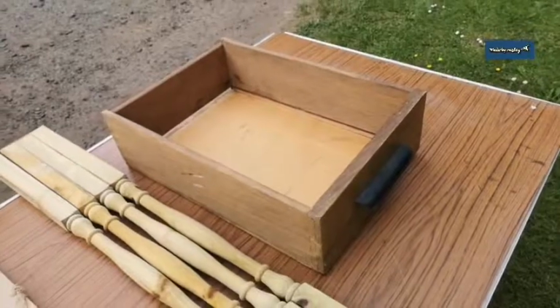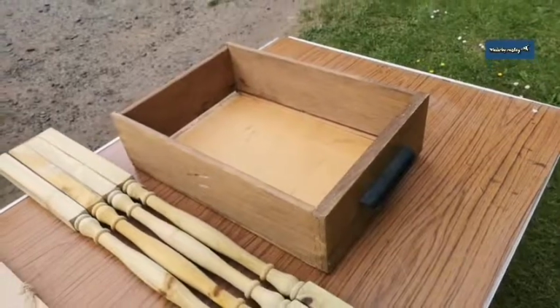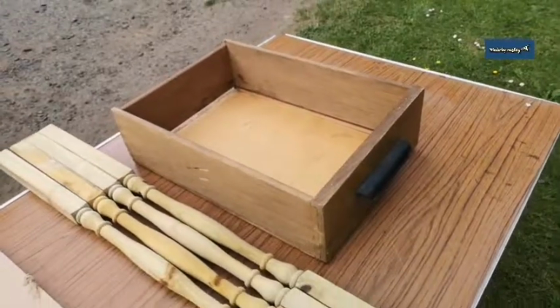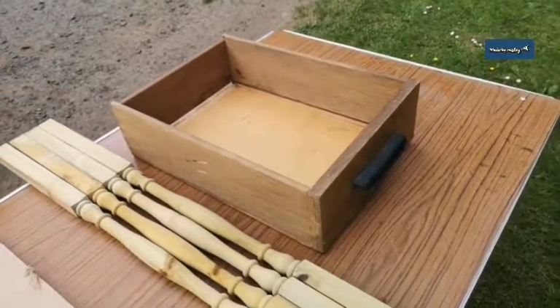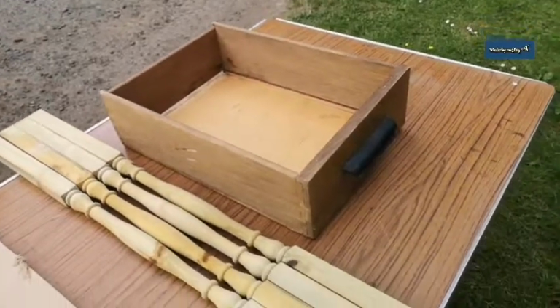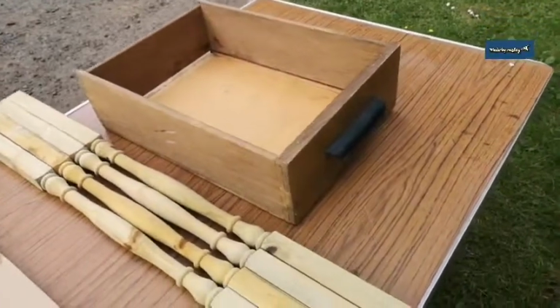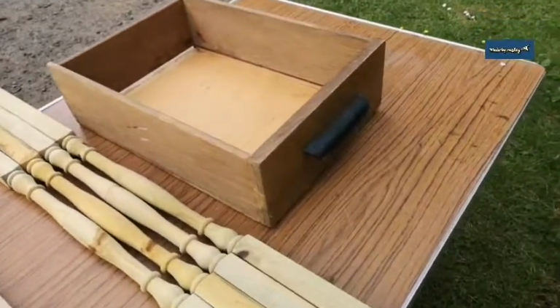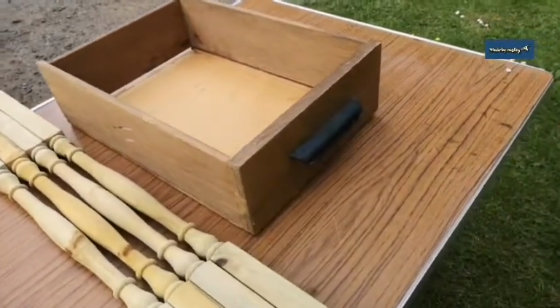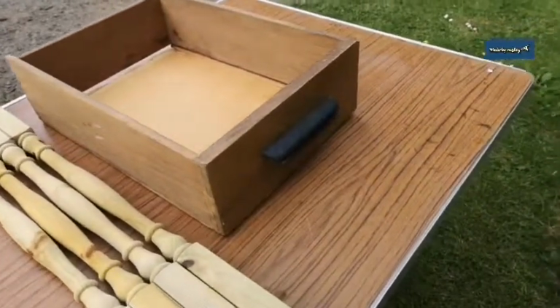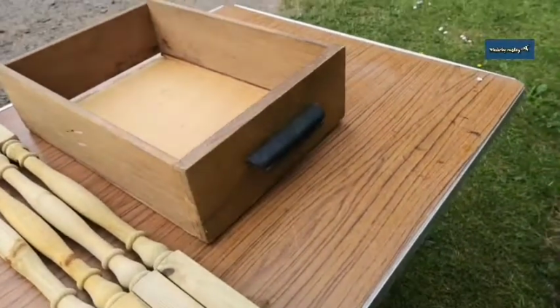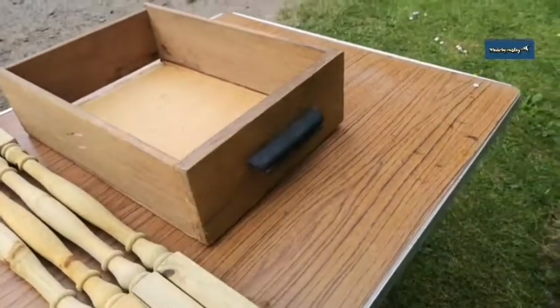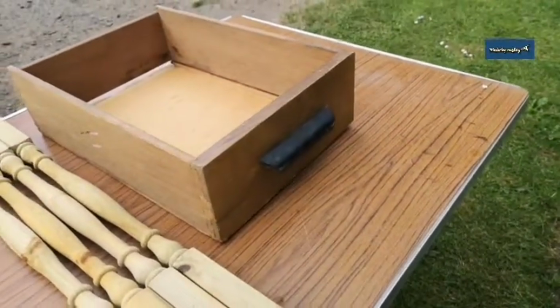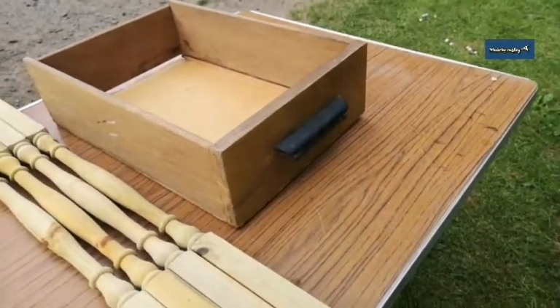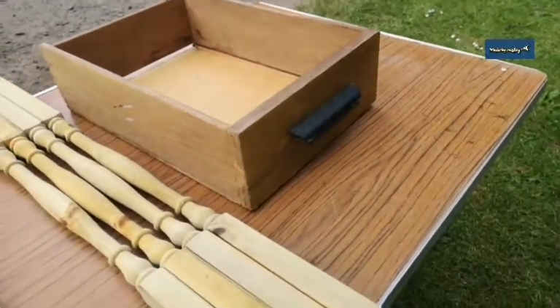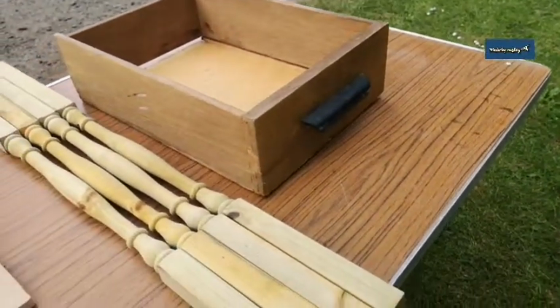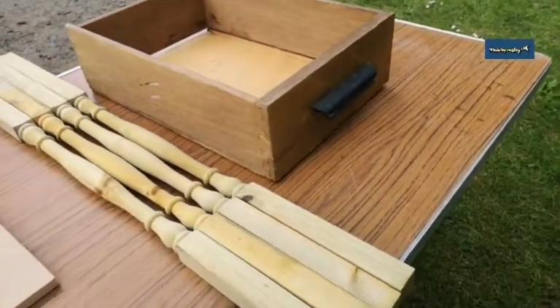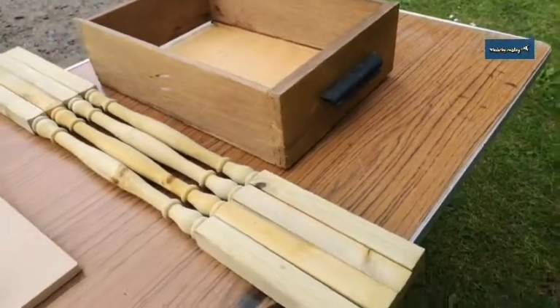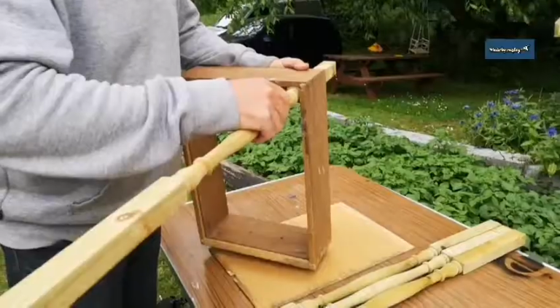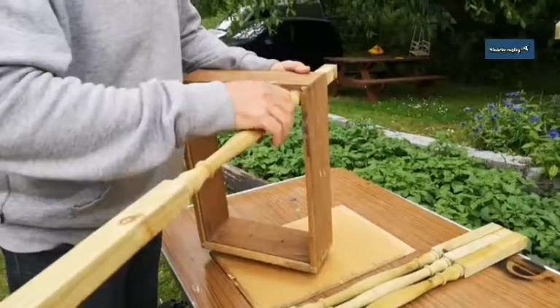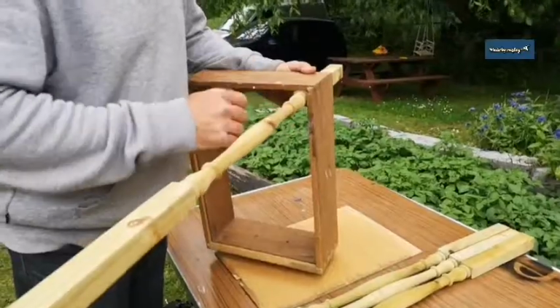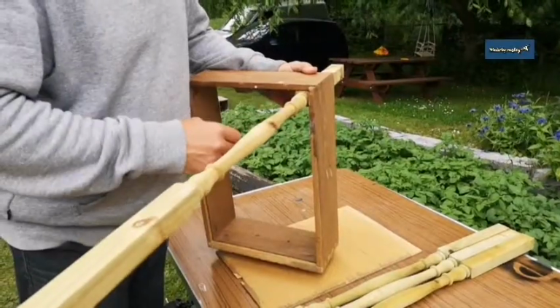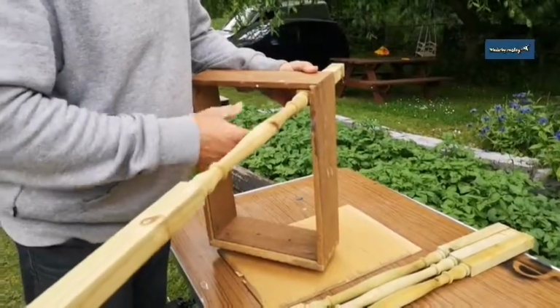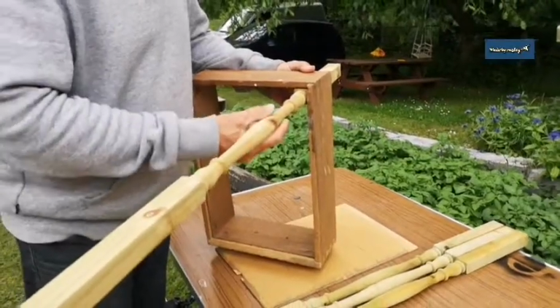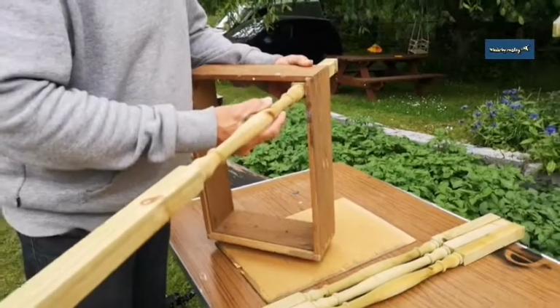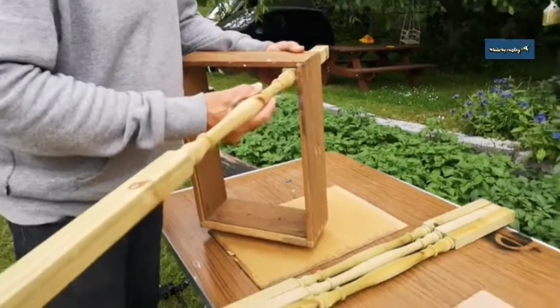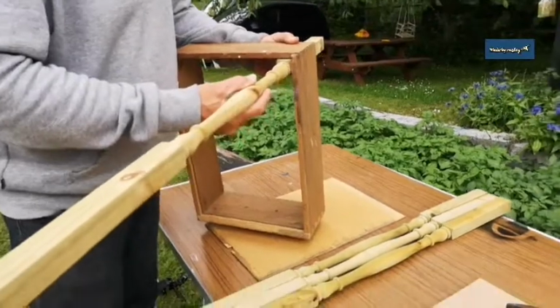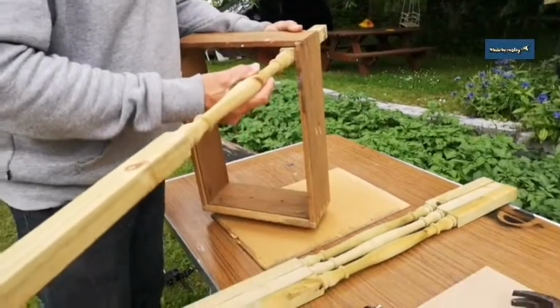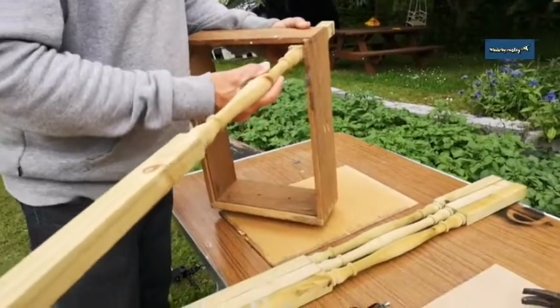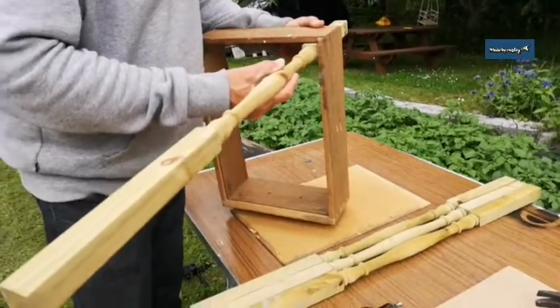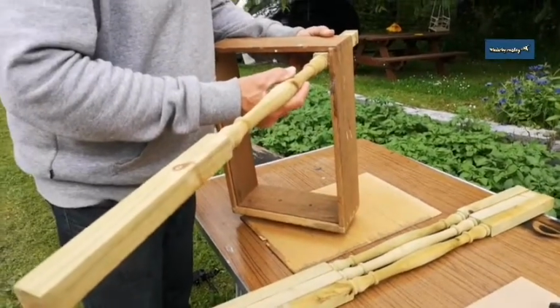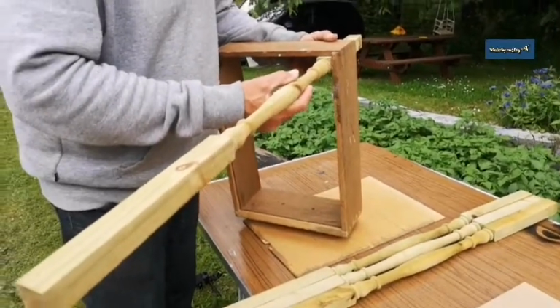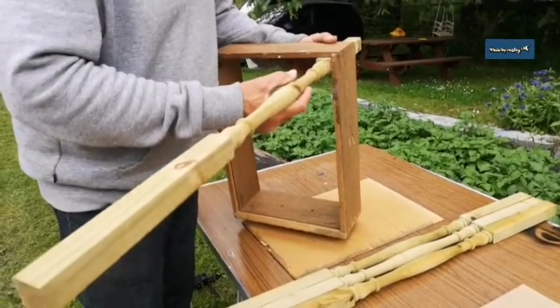So today we're going to make a drafts board — a checkers board — out of an old drawer, some spindles and a piece of MDF.